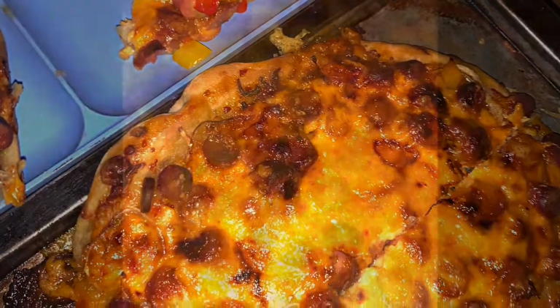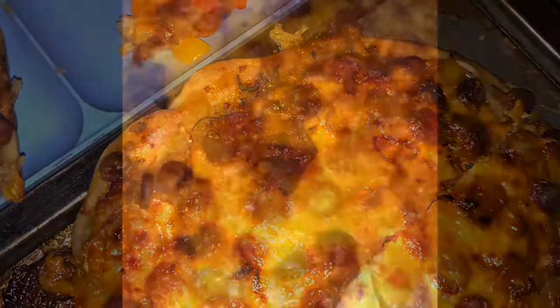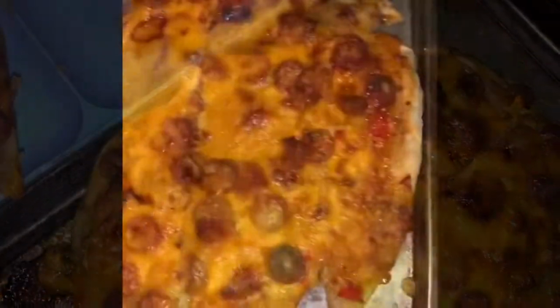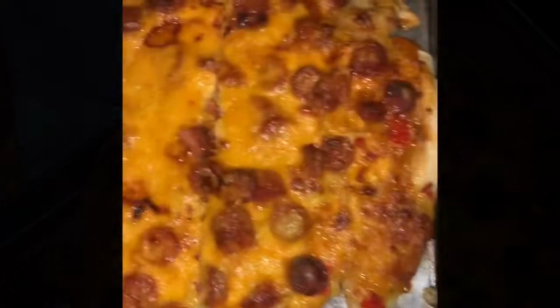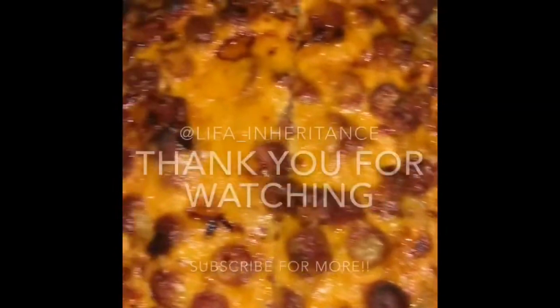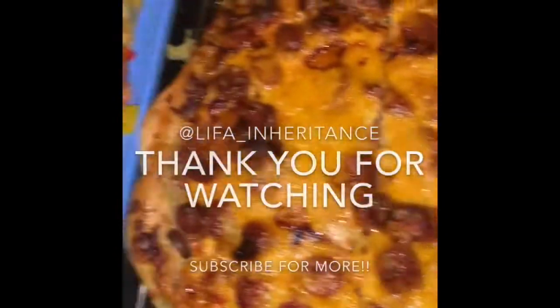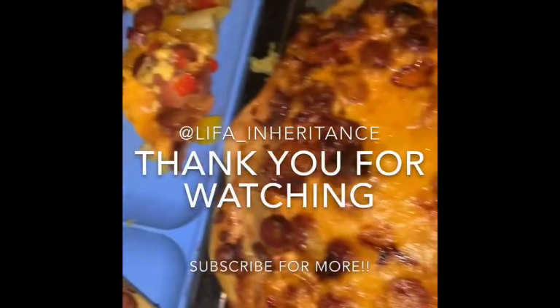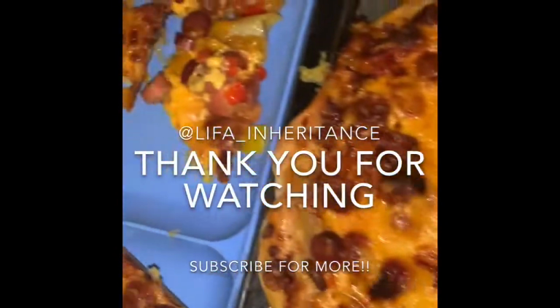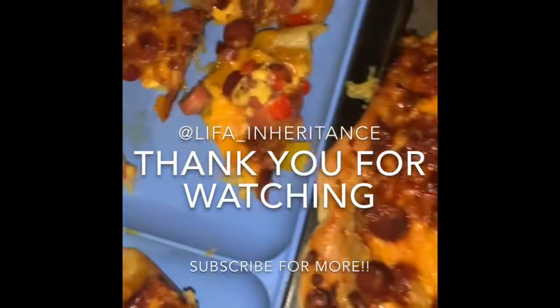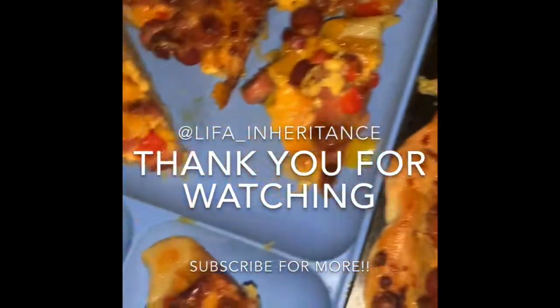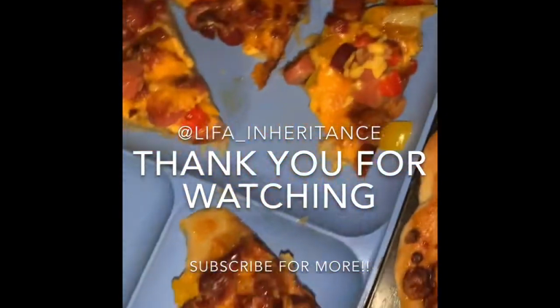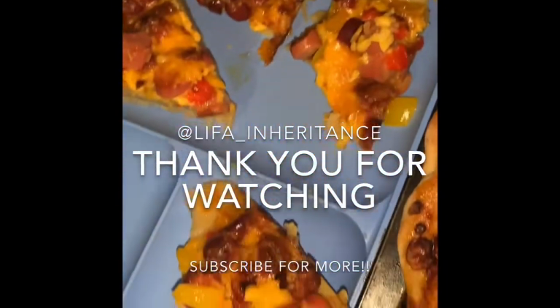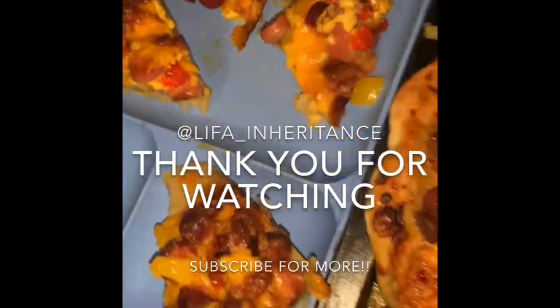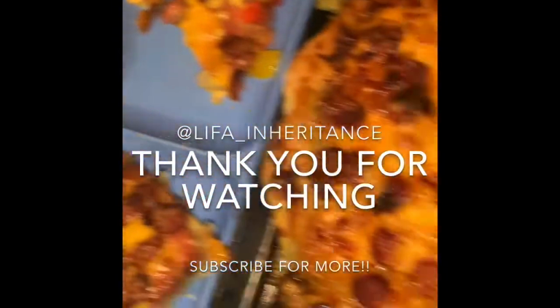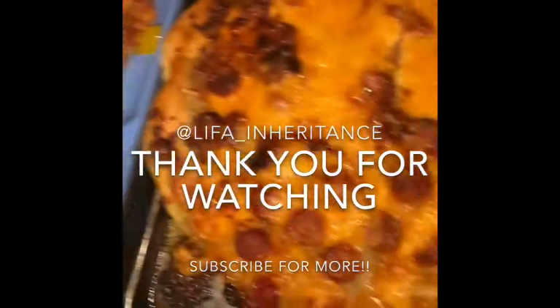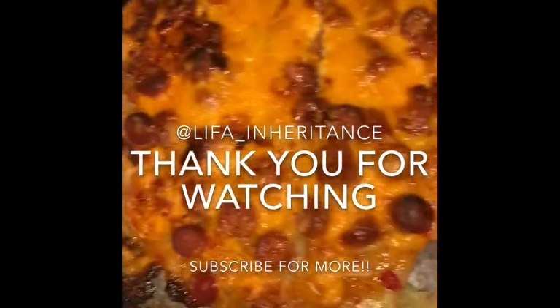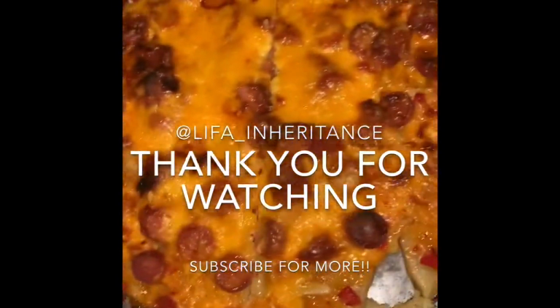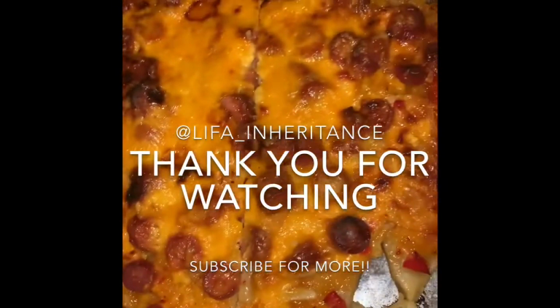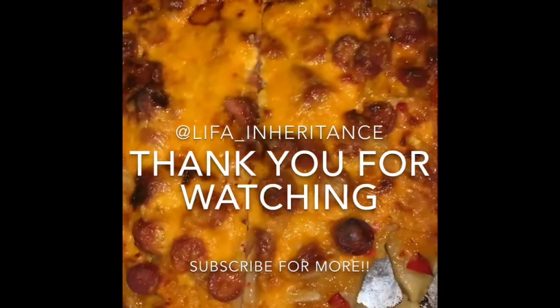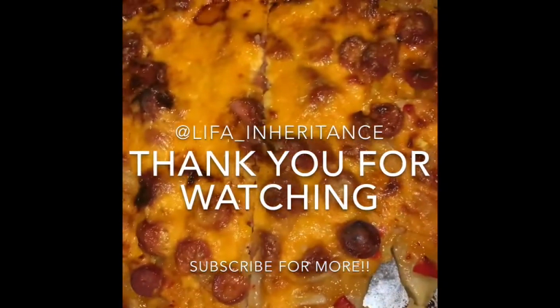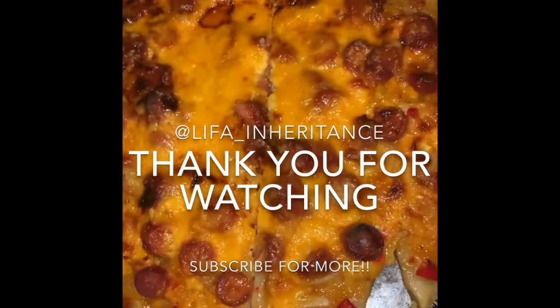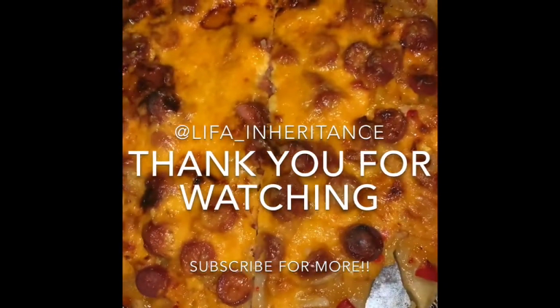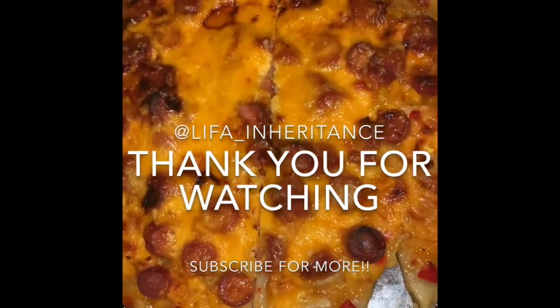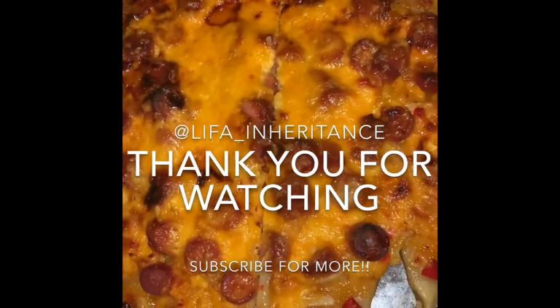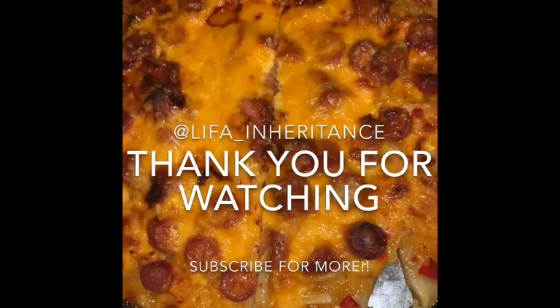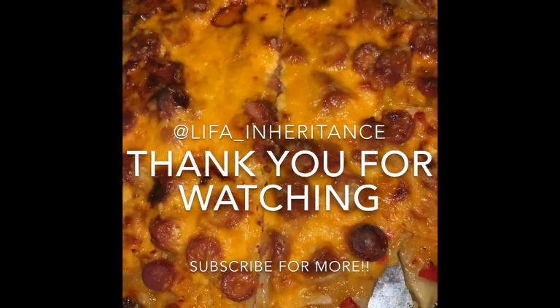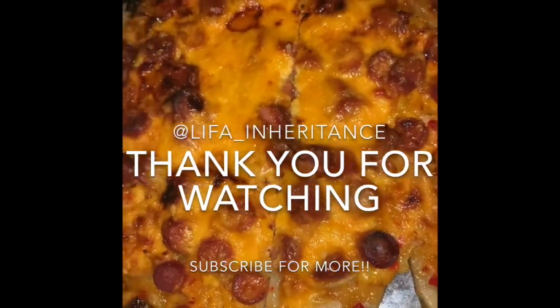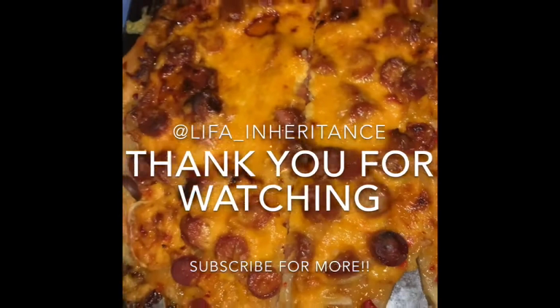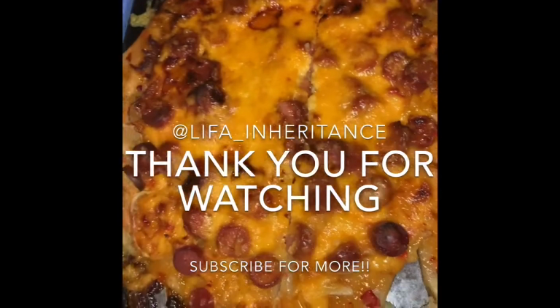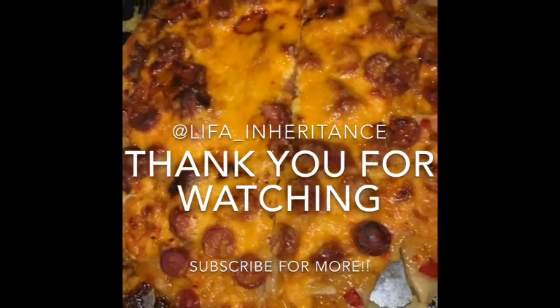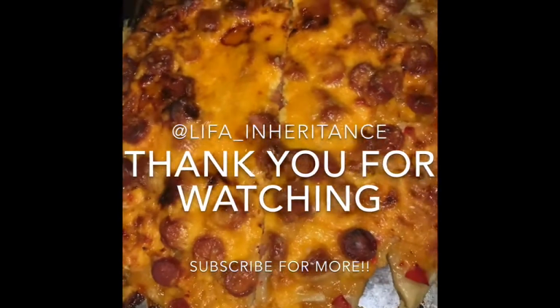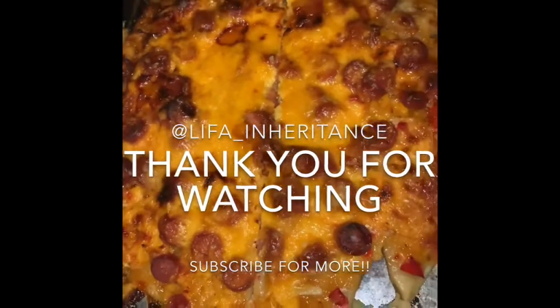This is the final product. Final product!